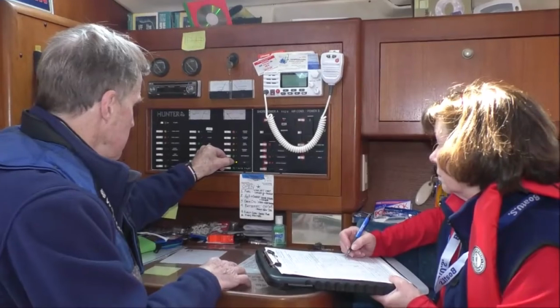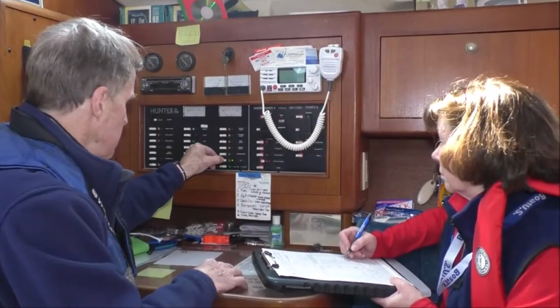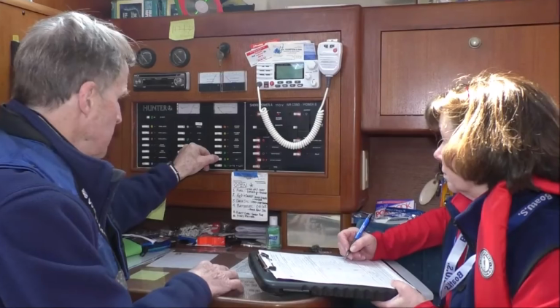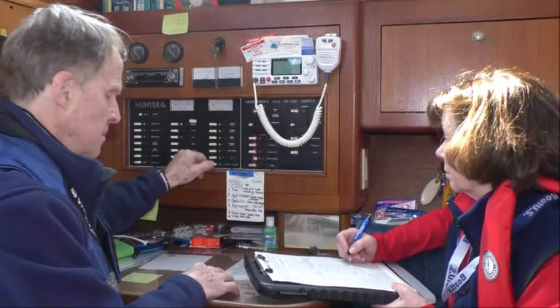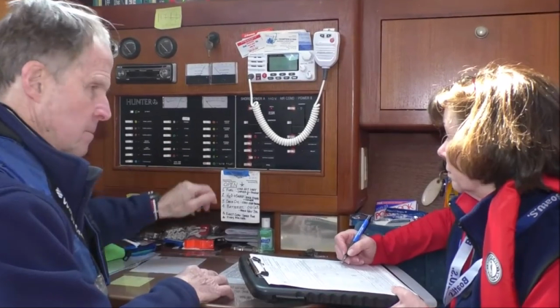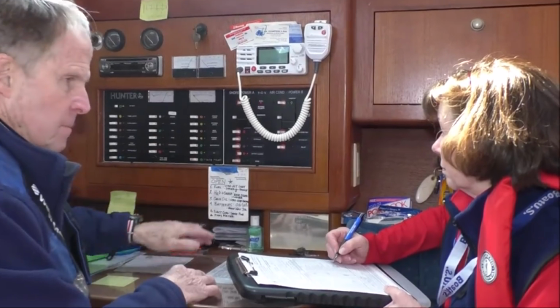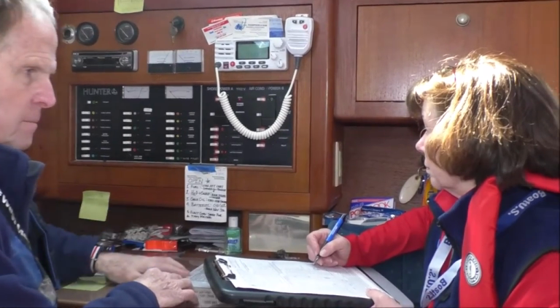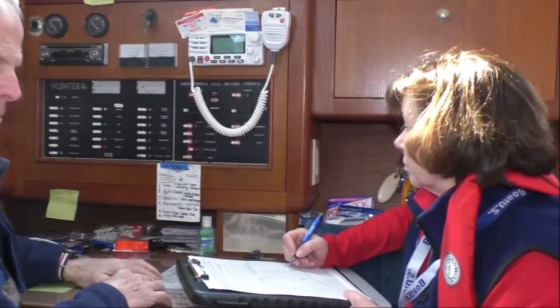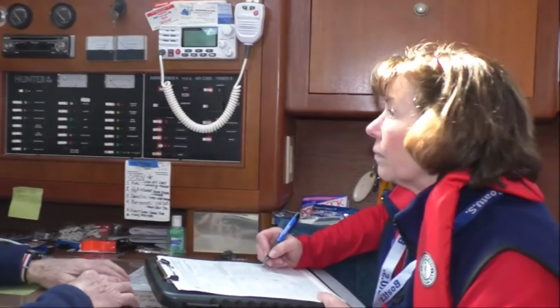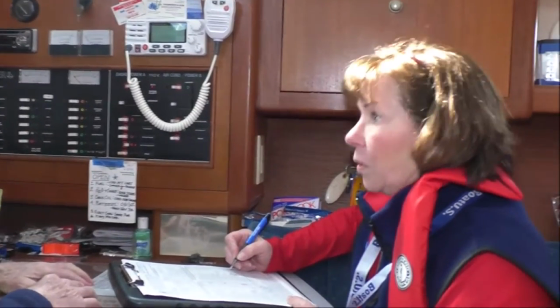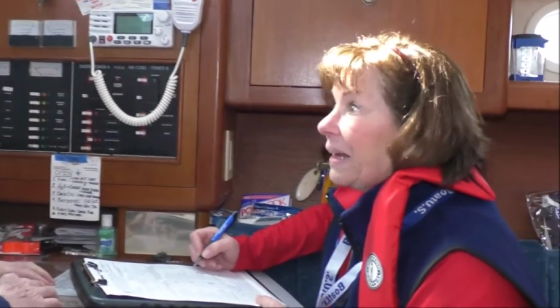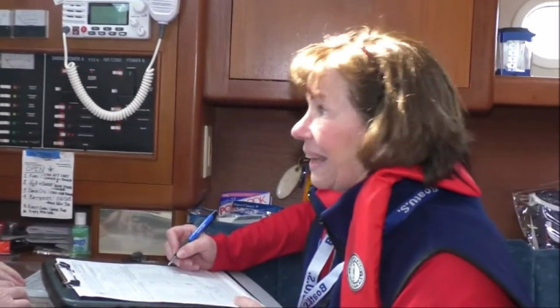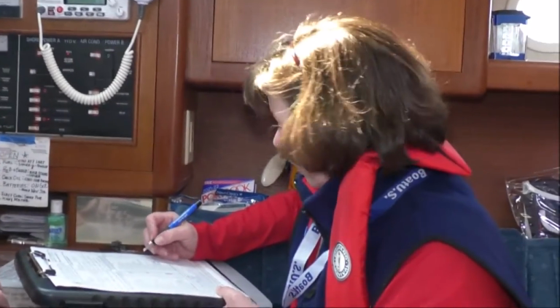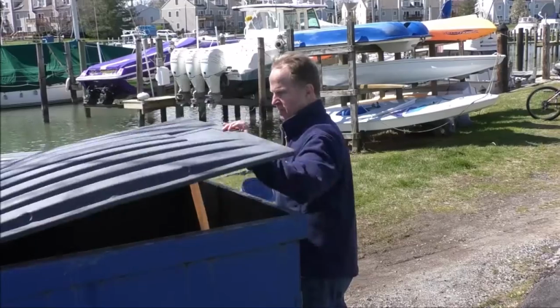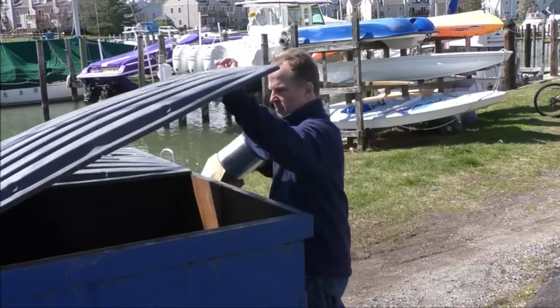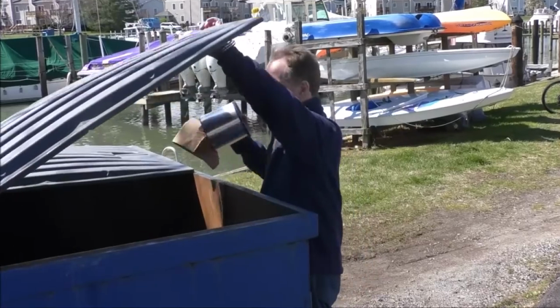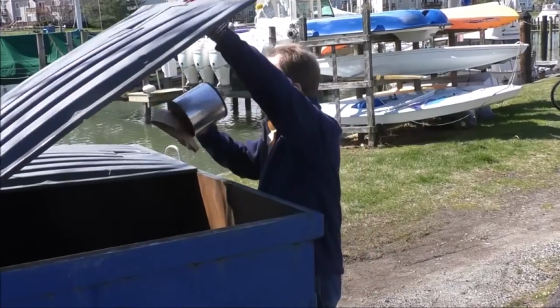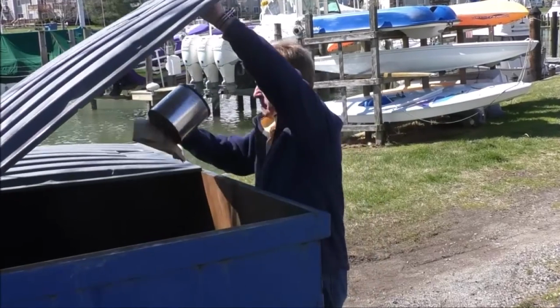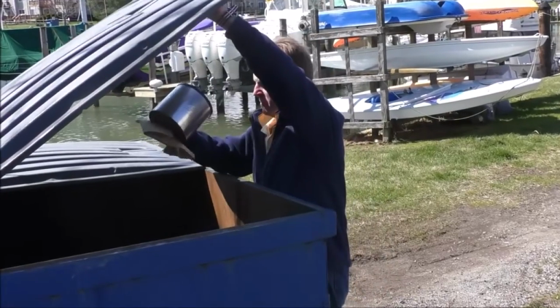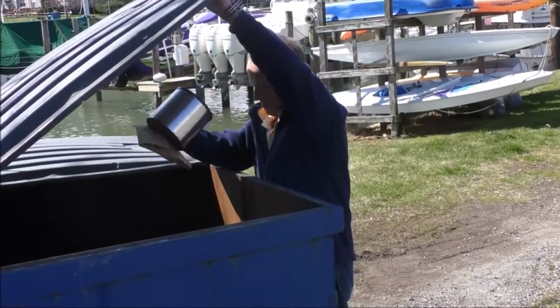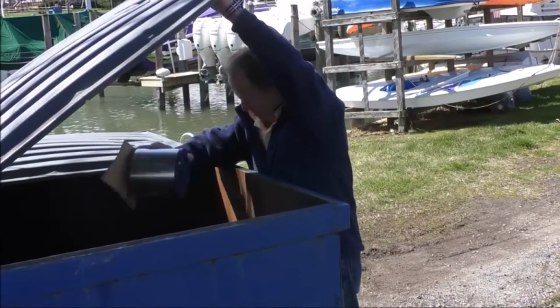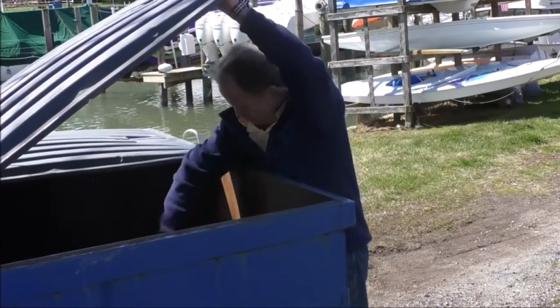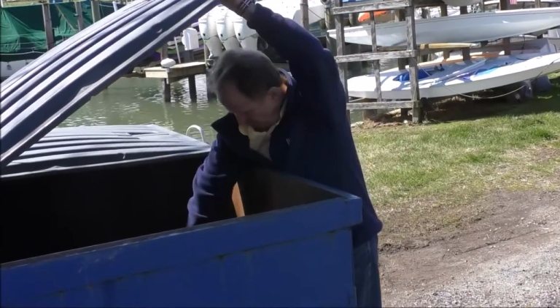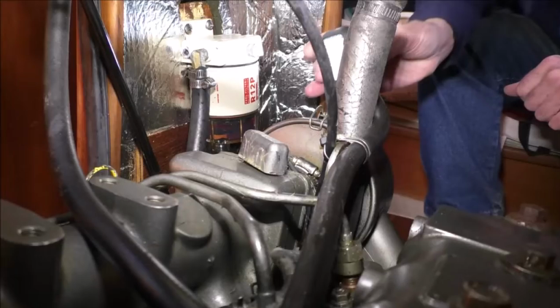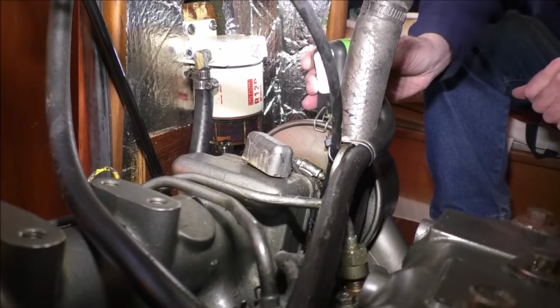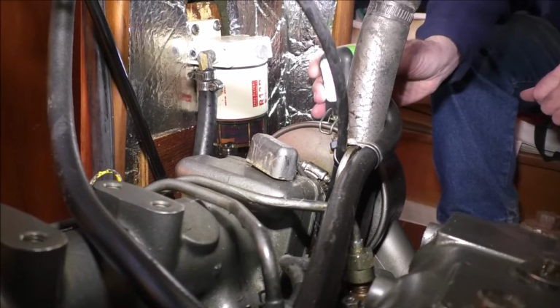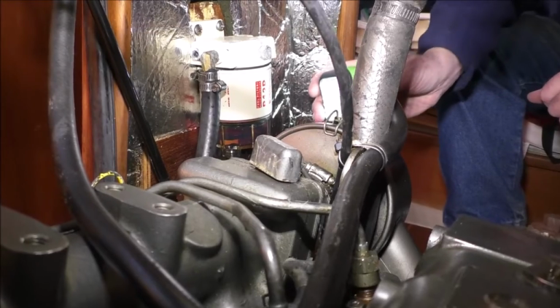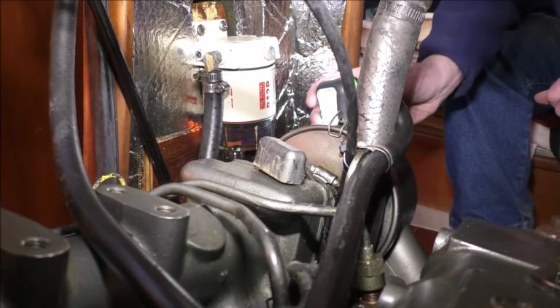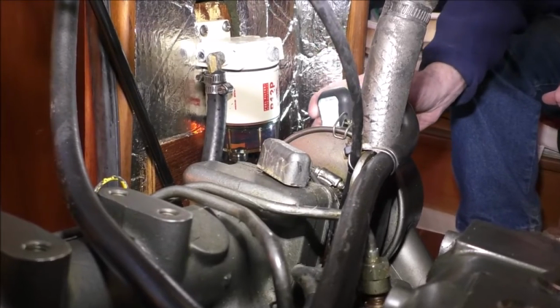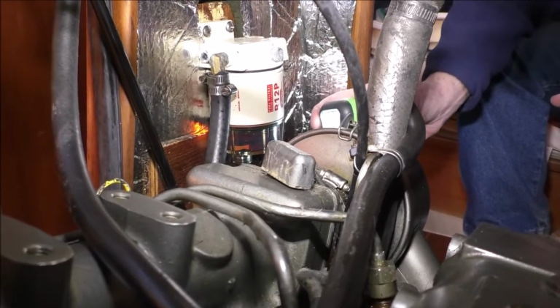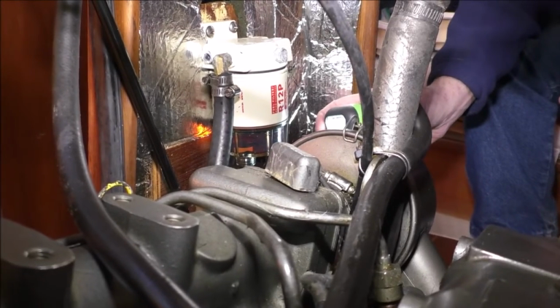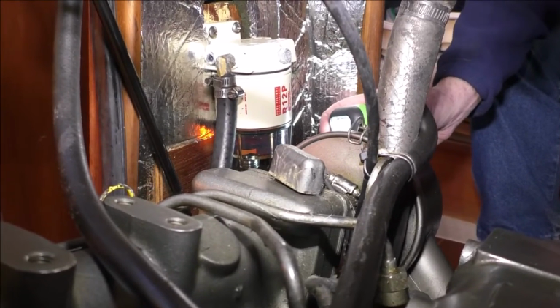Inspect your electrical and fuel systems frequently, keep your boat free of fire hazards, and get professional help as needed.